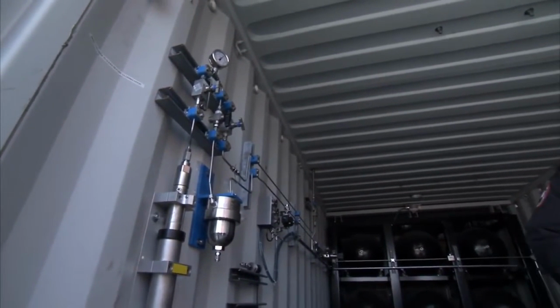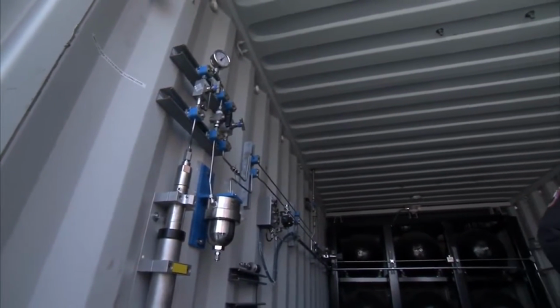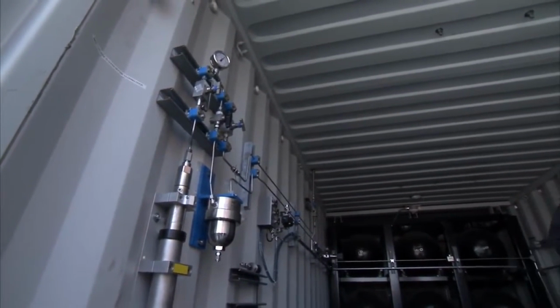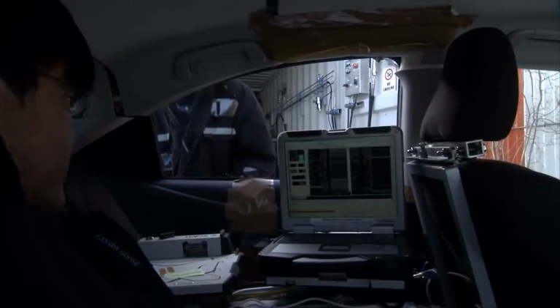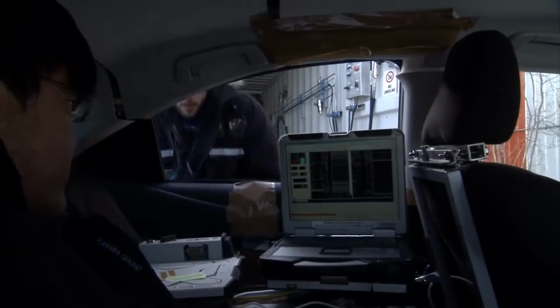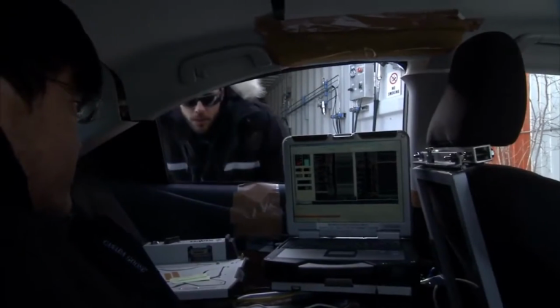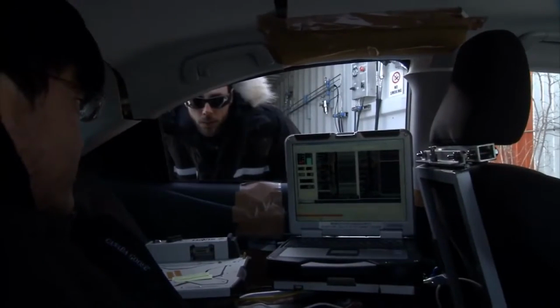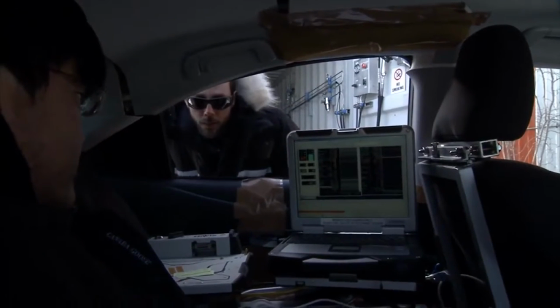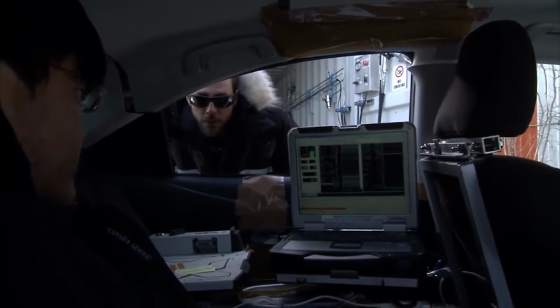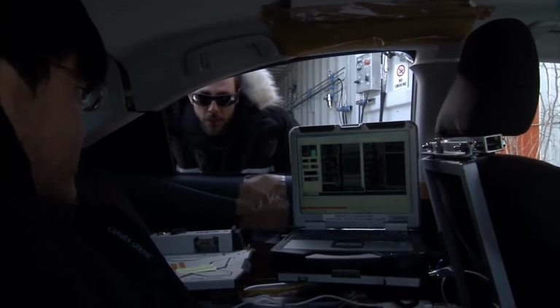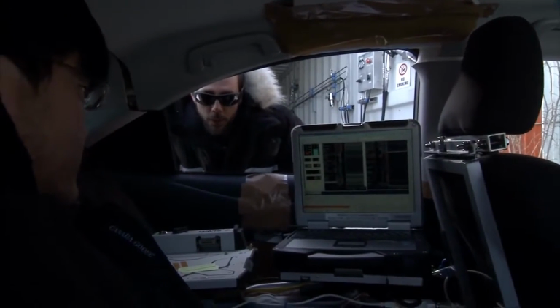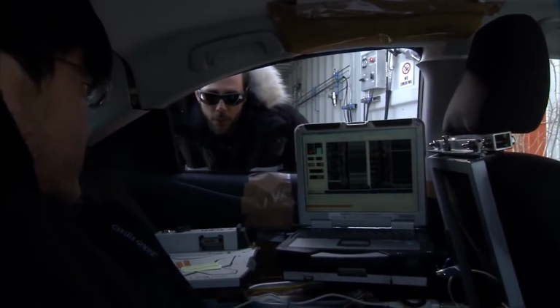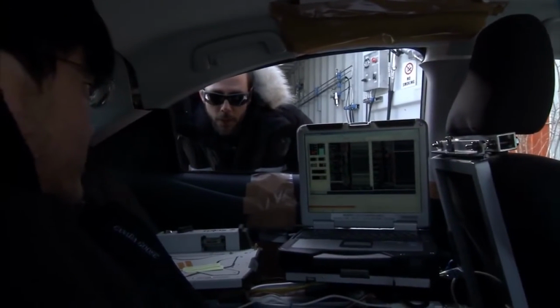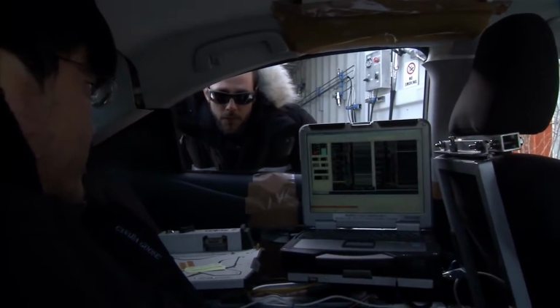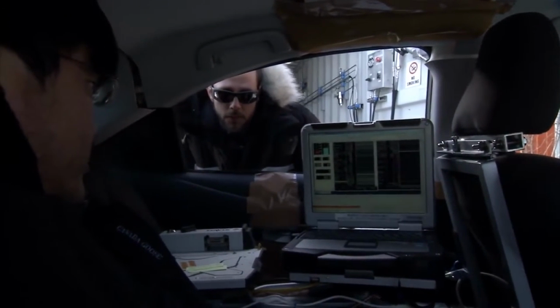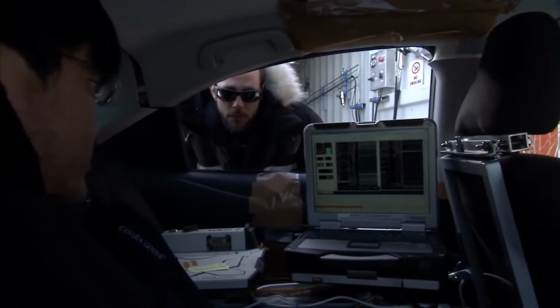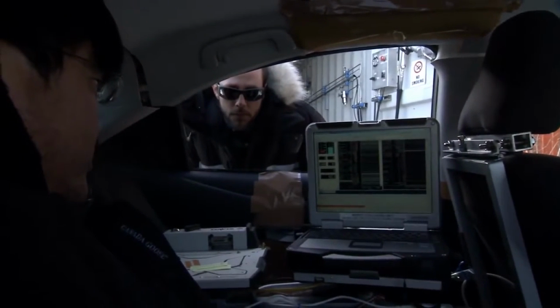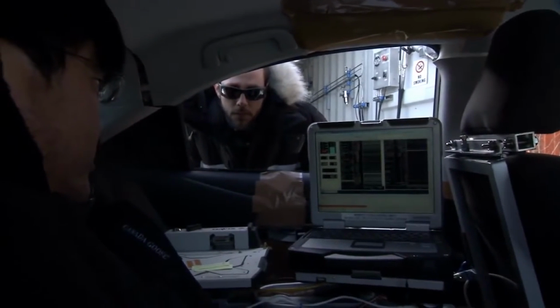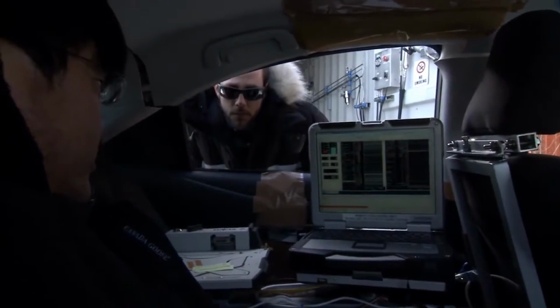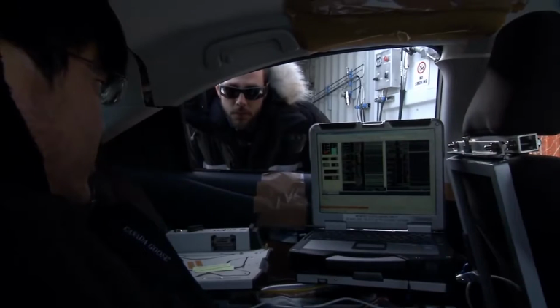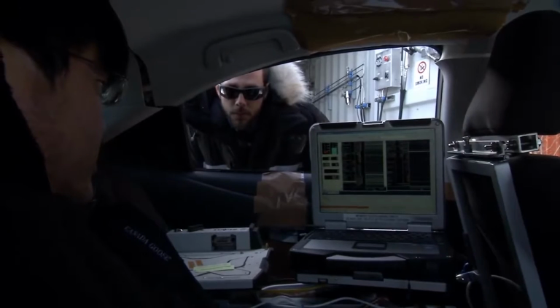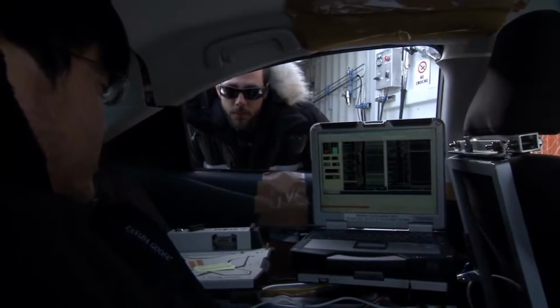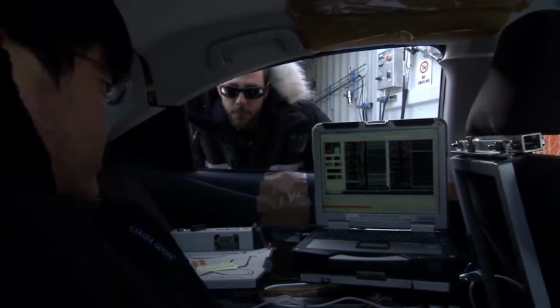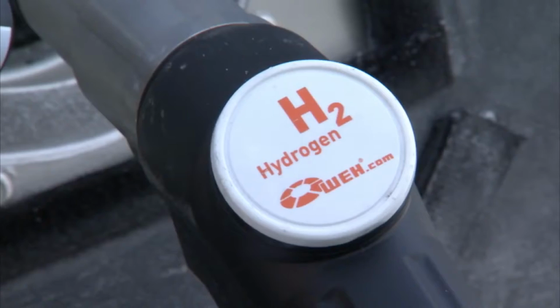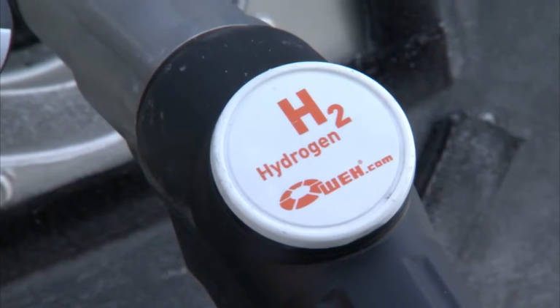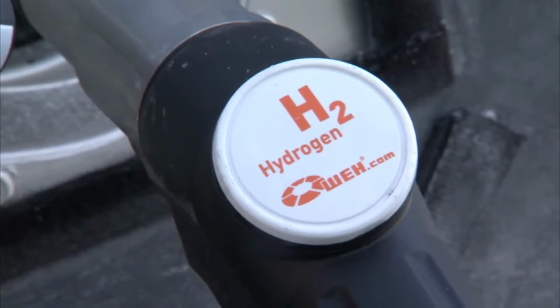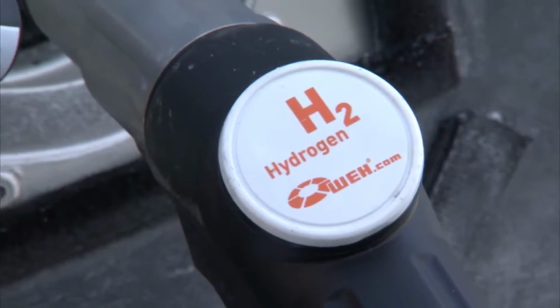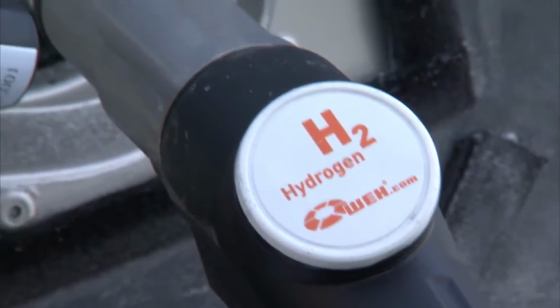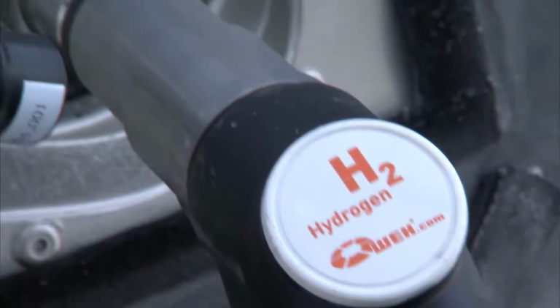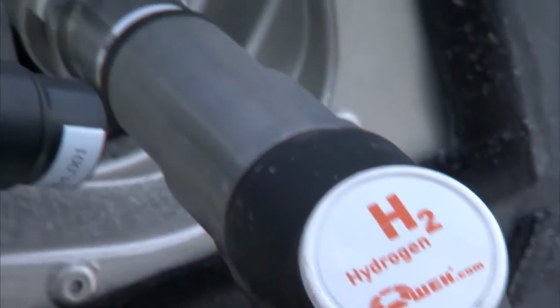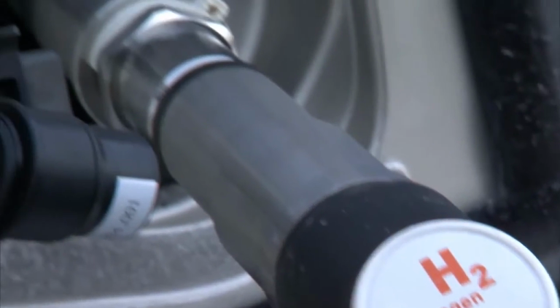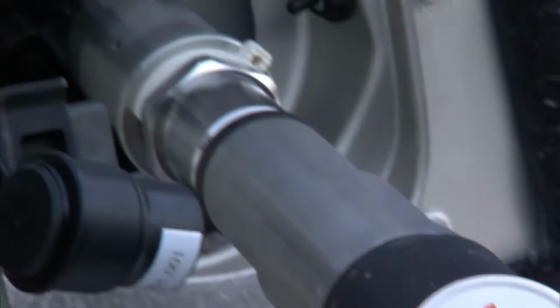So what pressure are we at? 62.3 — so it's kind of slowing down.